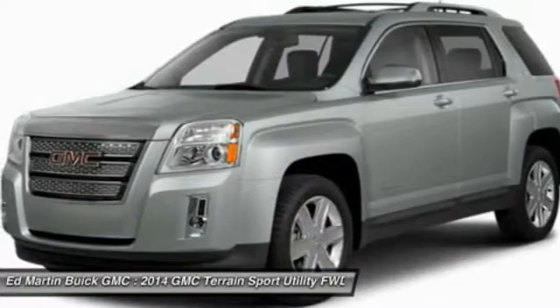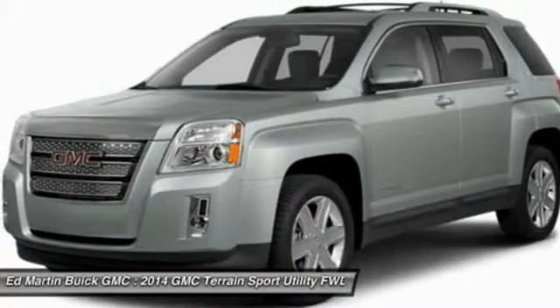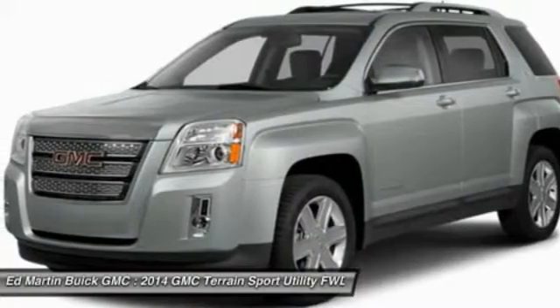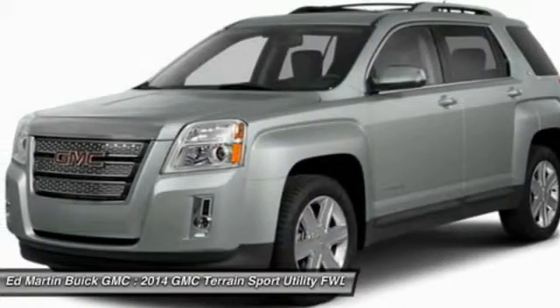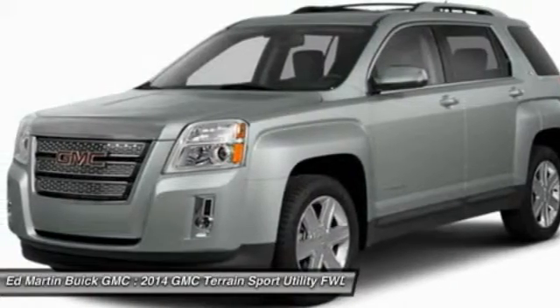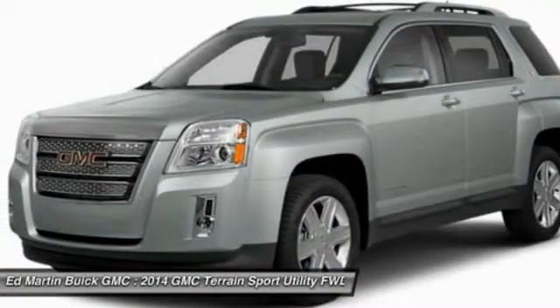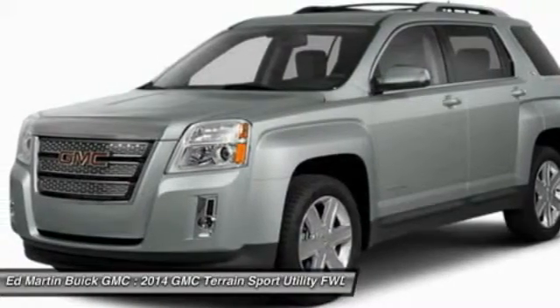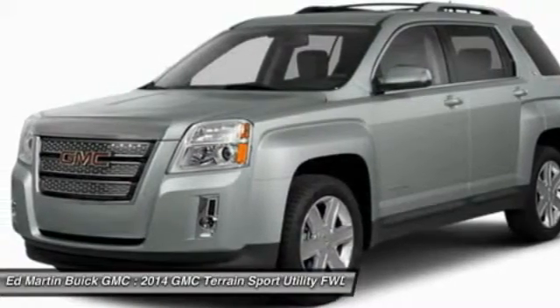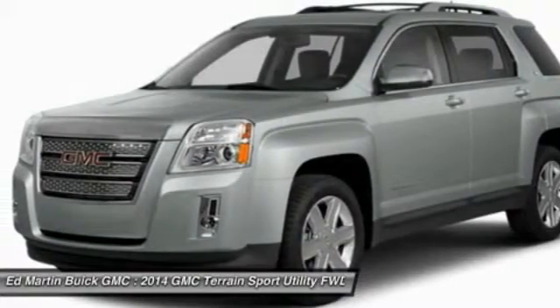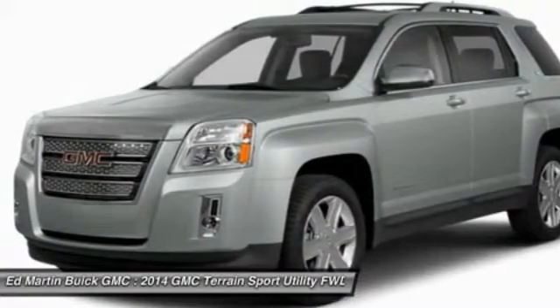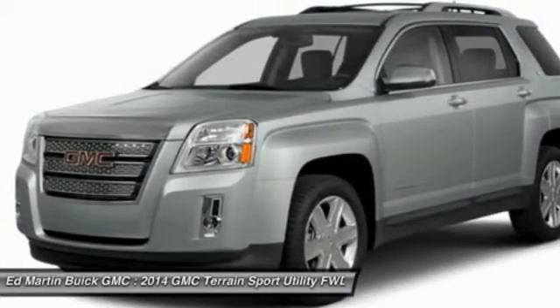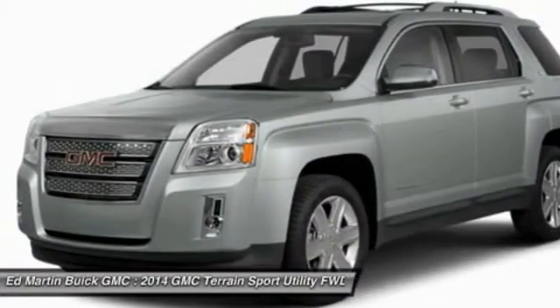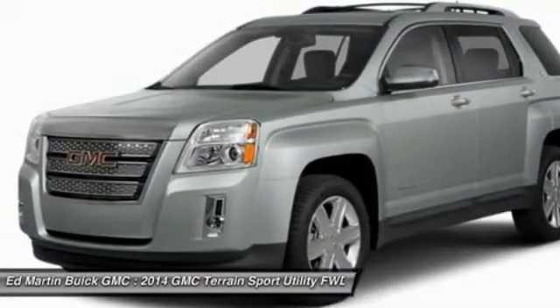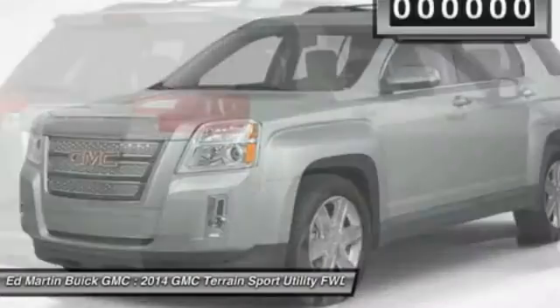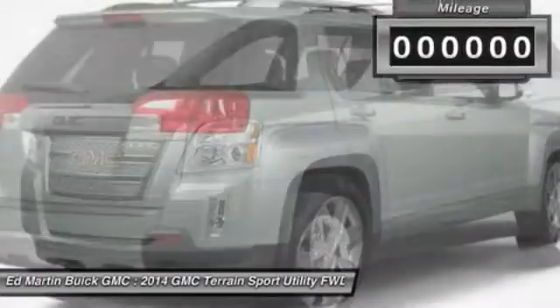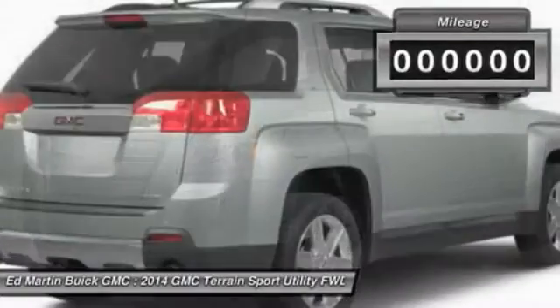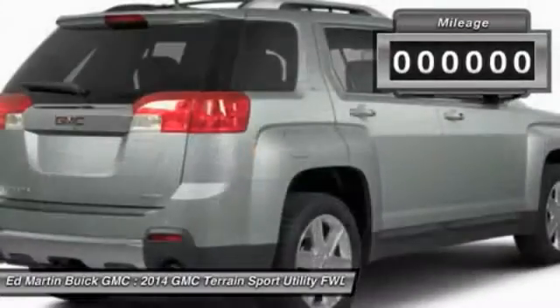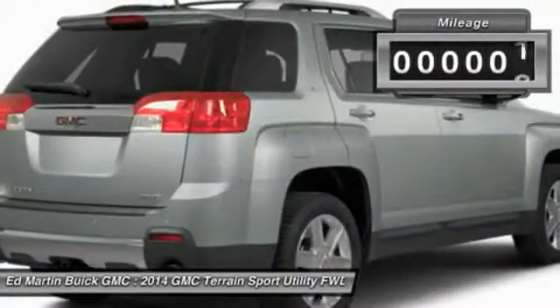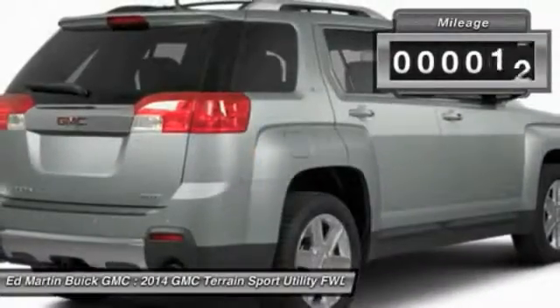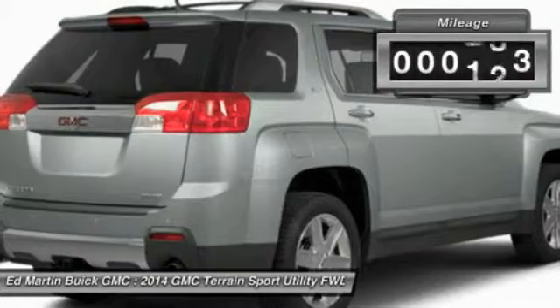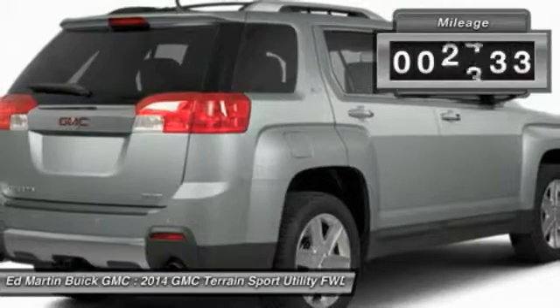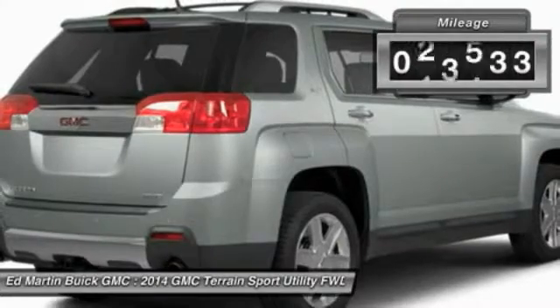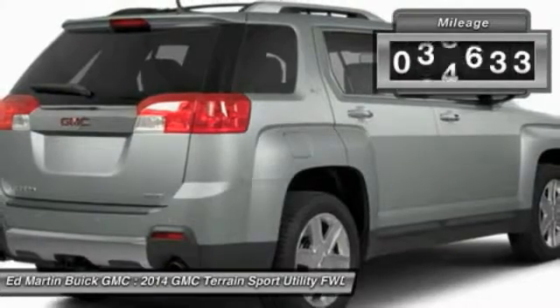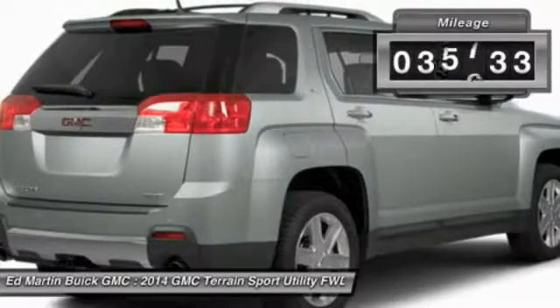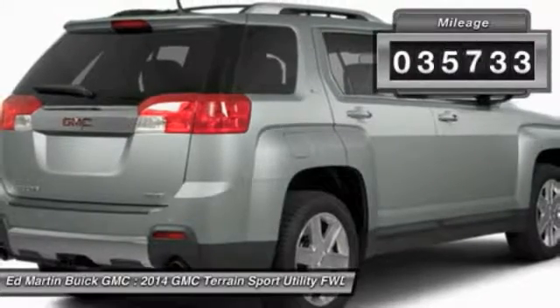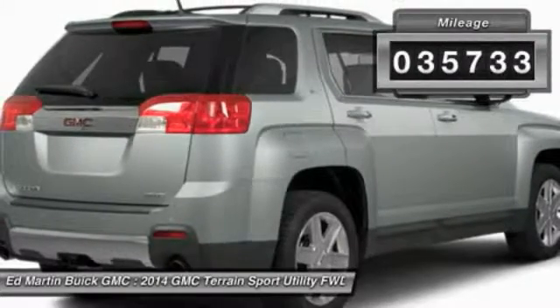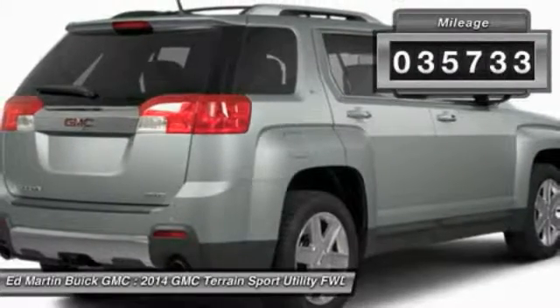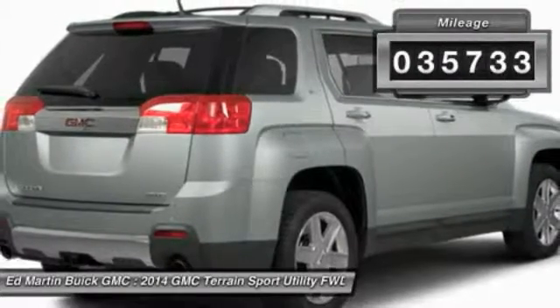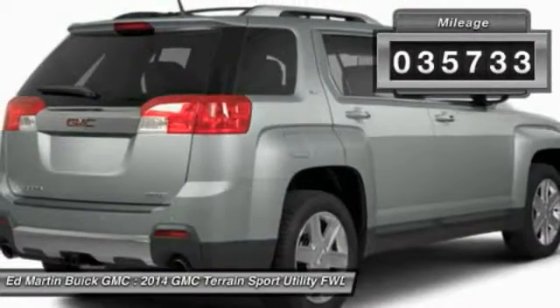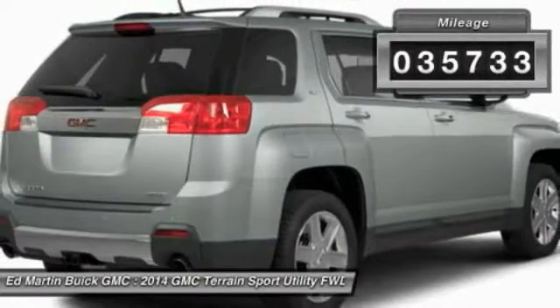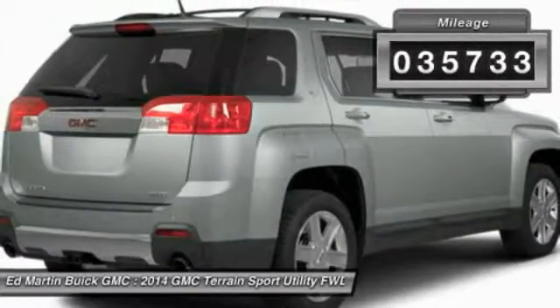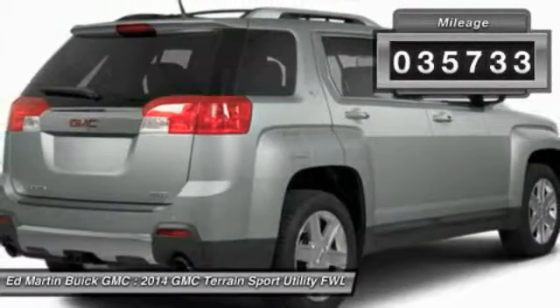An EPA-estimated 32-highway MPG is not bad either. This vehicle has less than 40,000 miles.